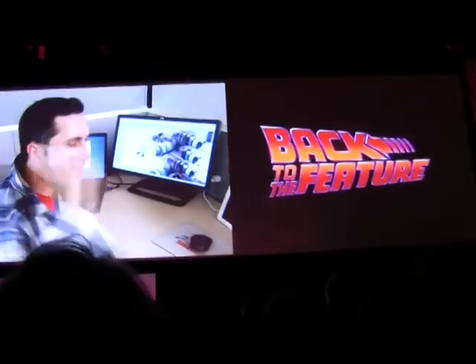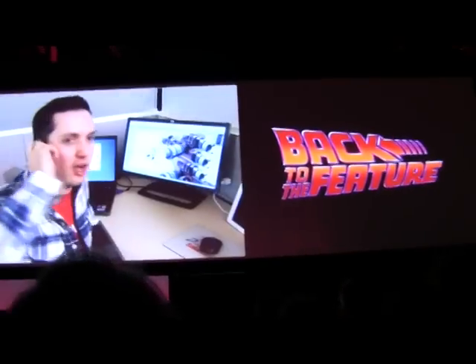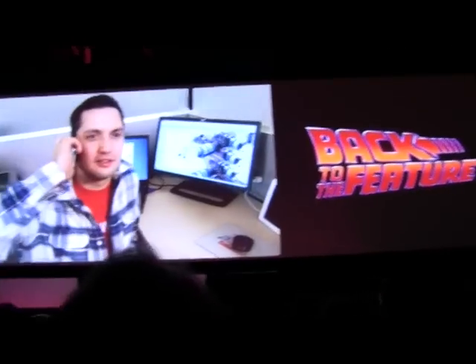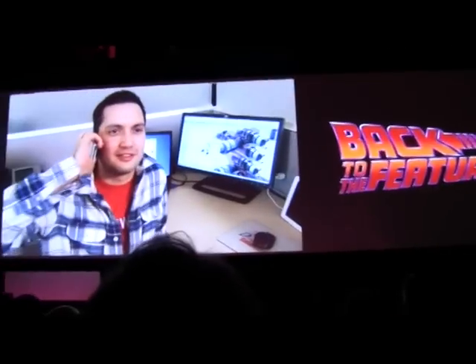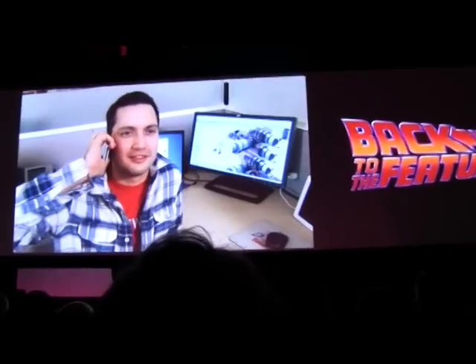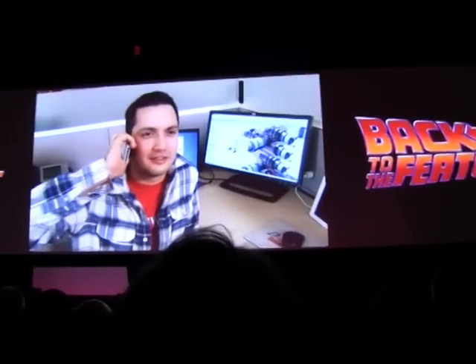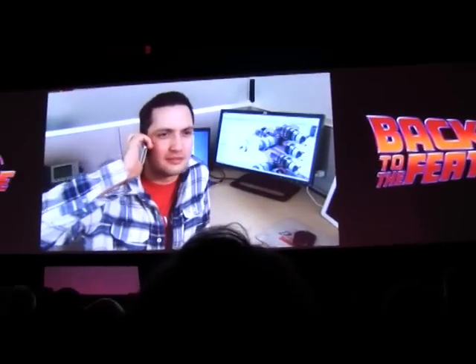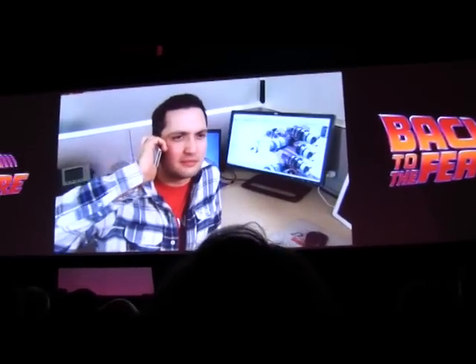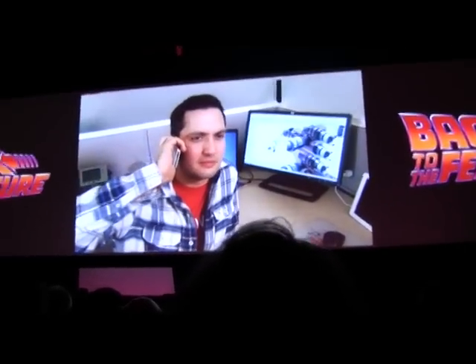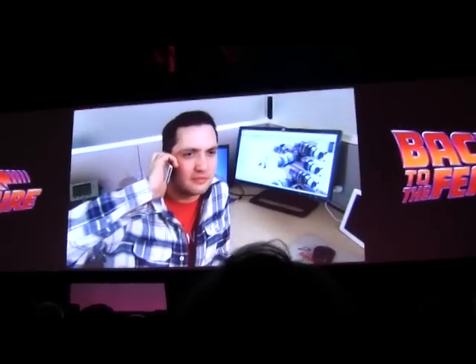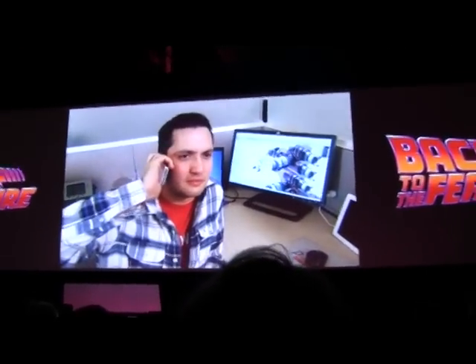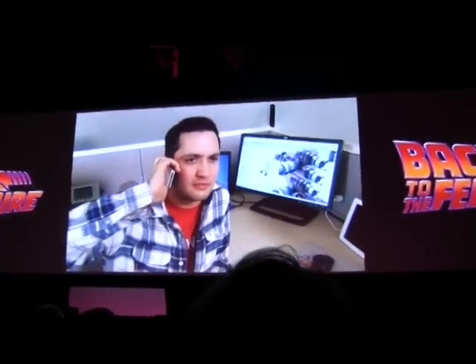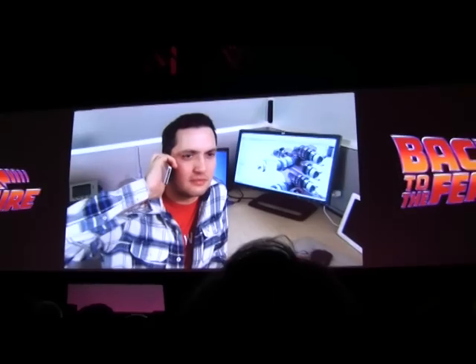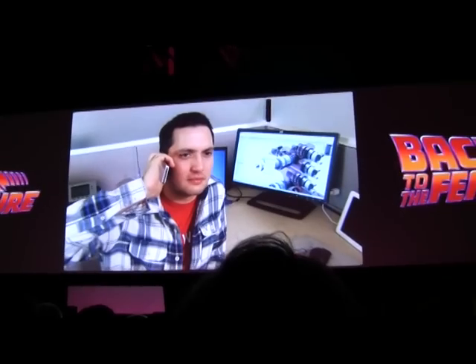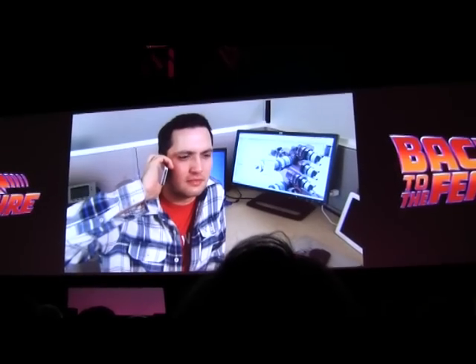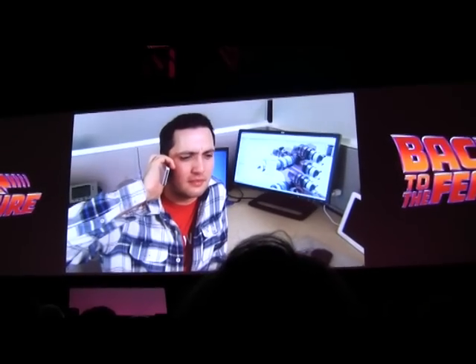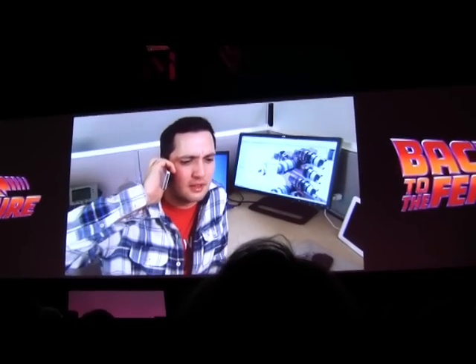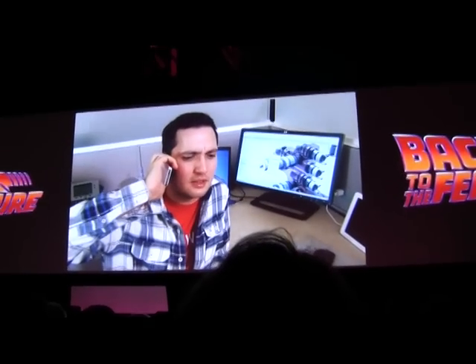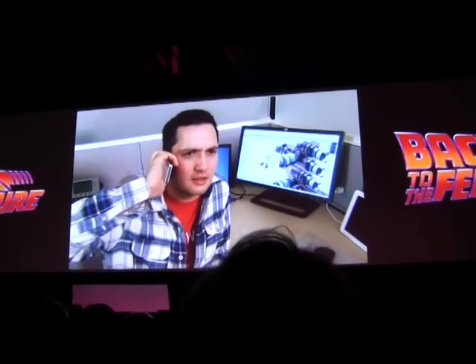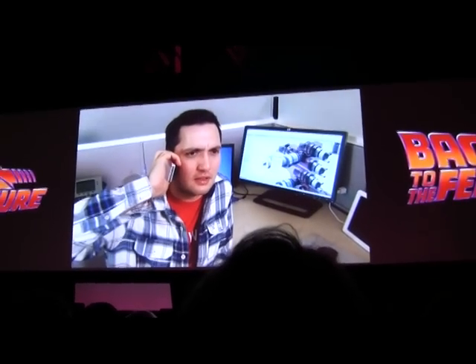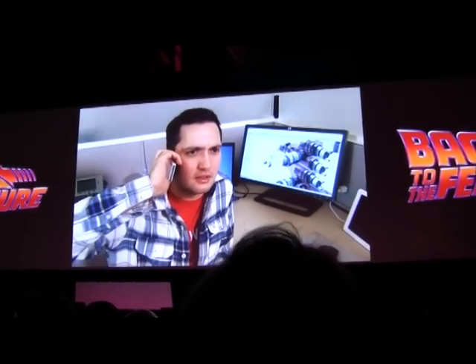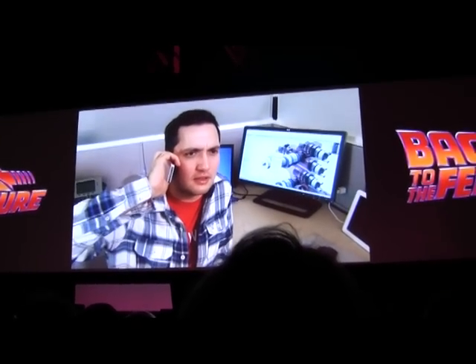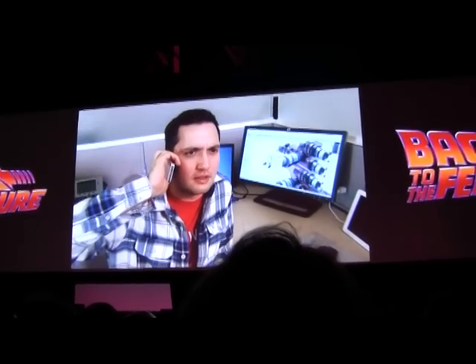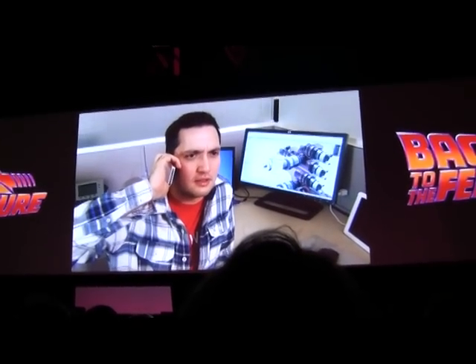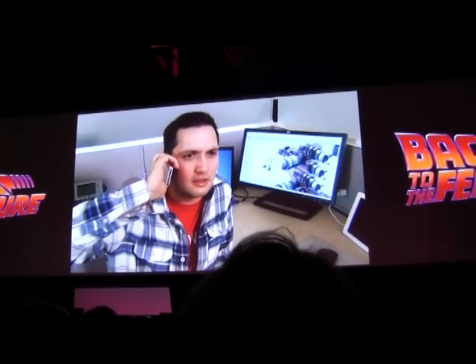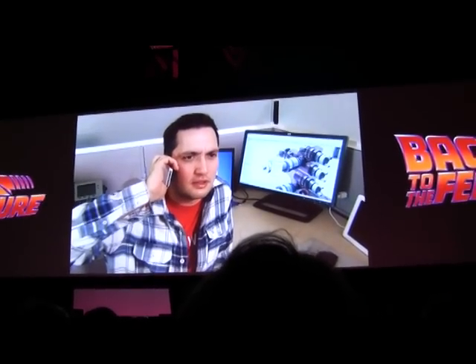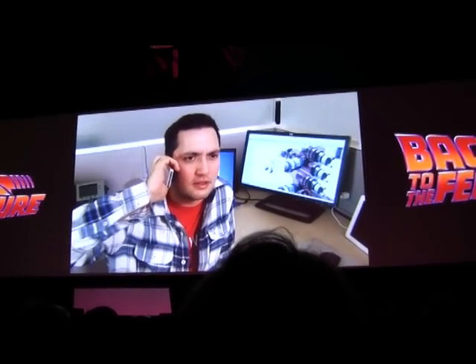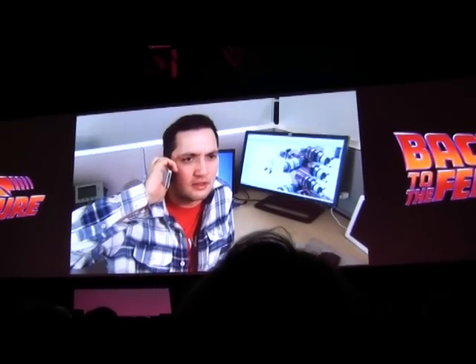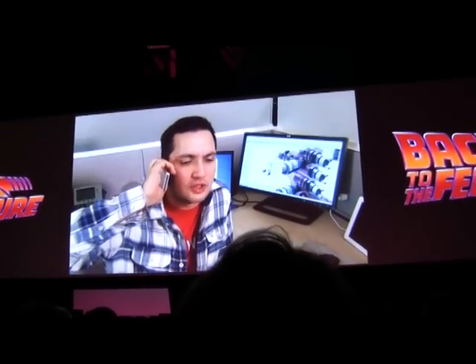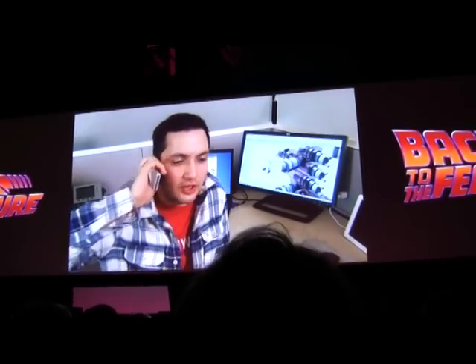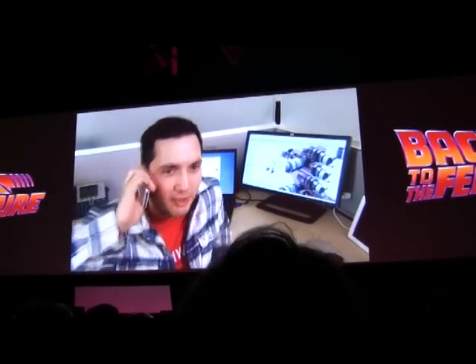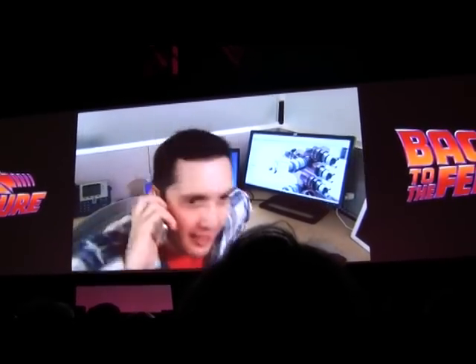Doc! Marty, it's Doc Brown. Come out to the parking lot. I've got something to show you. And don't forget to bring my laptop. Sure Doc, I'll be right out.